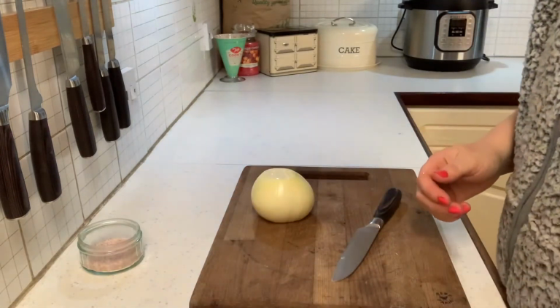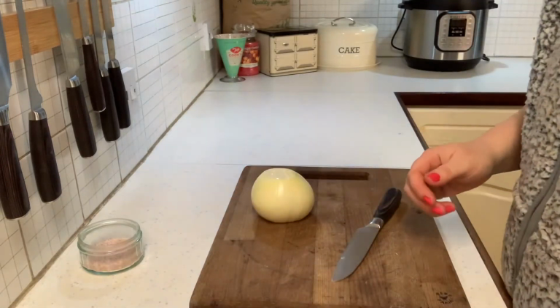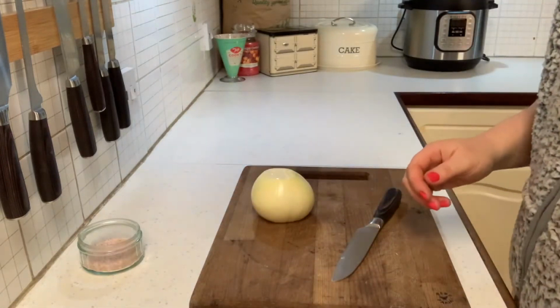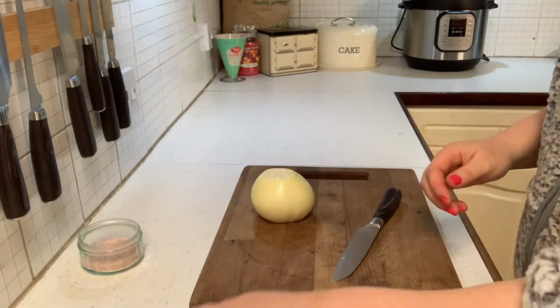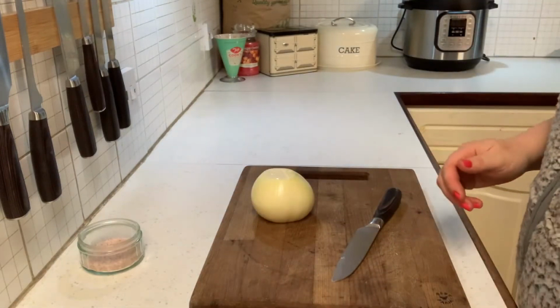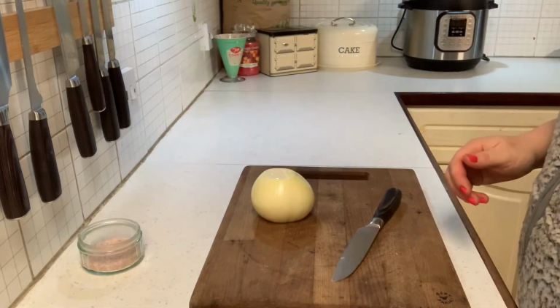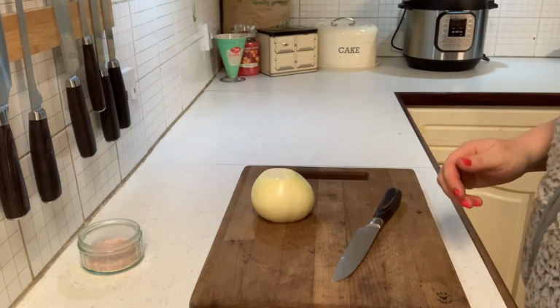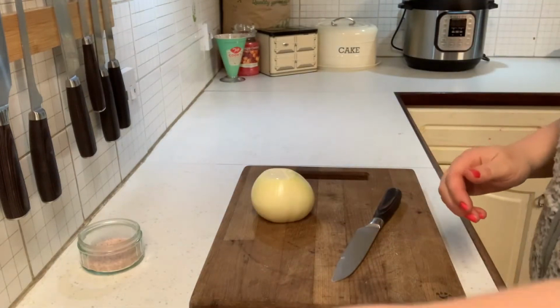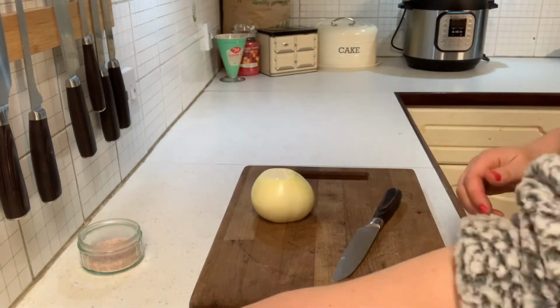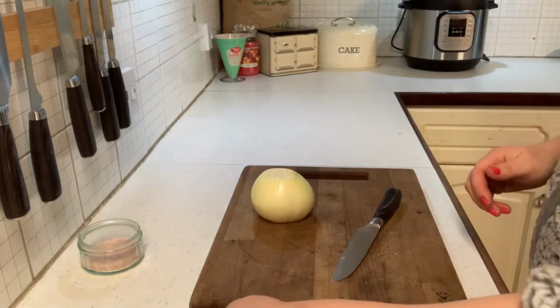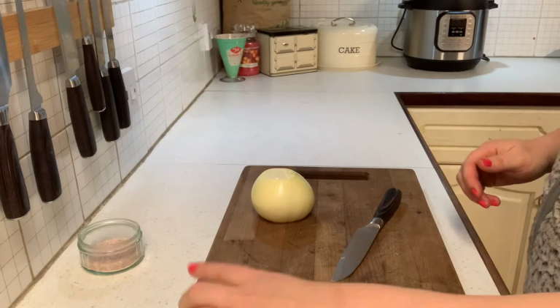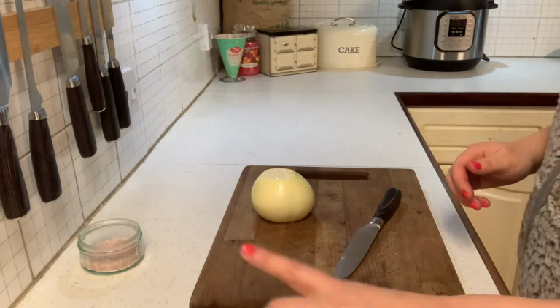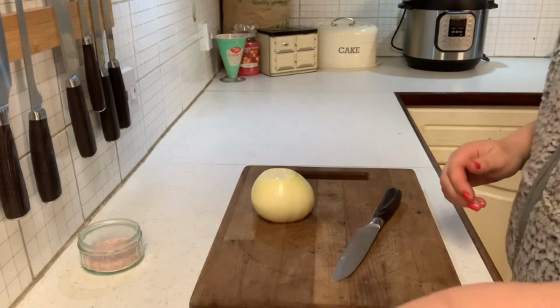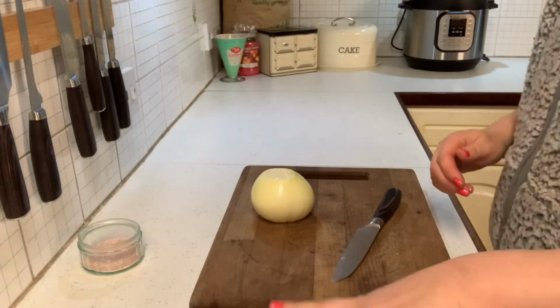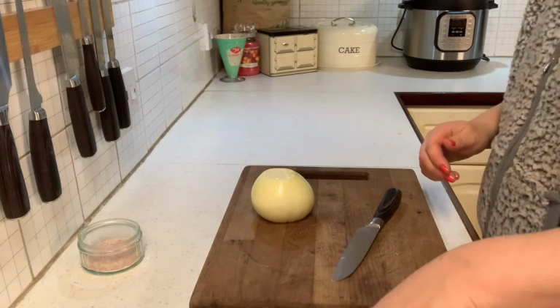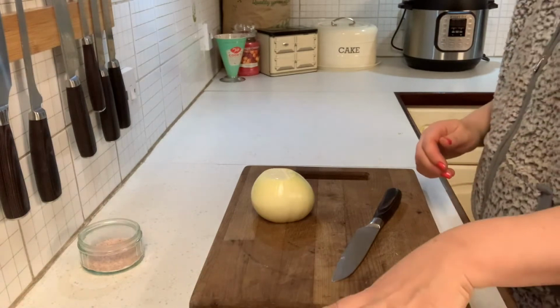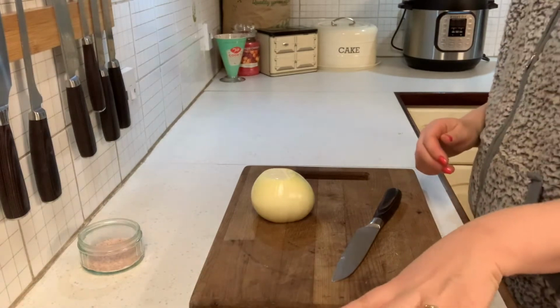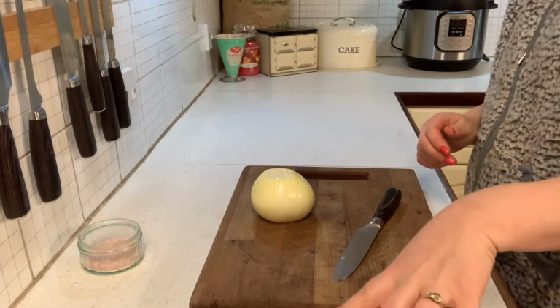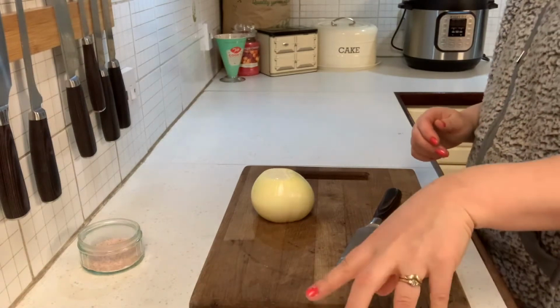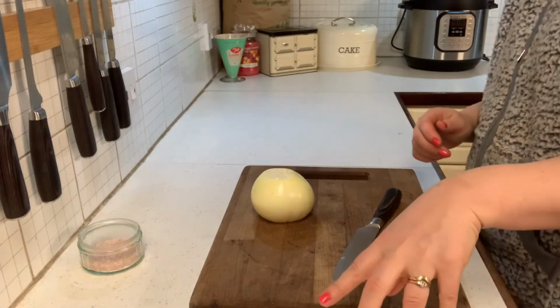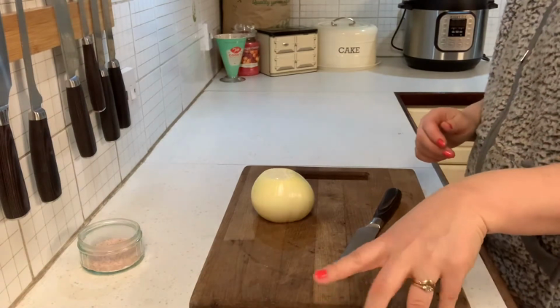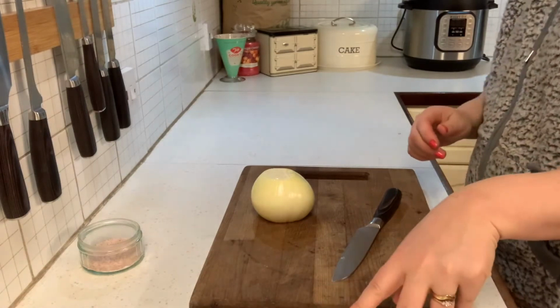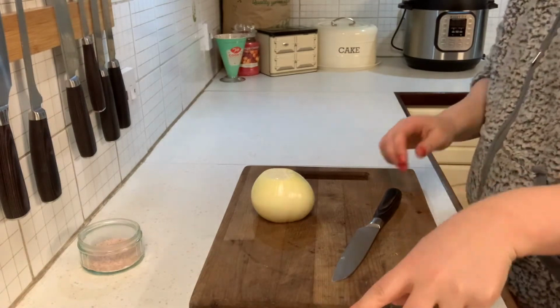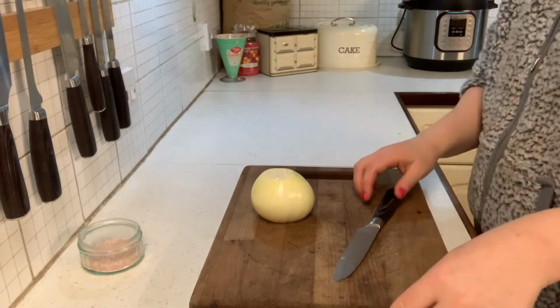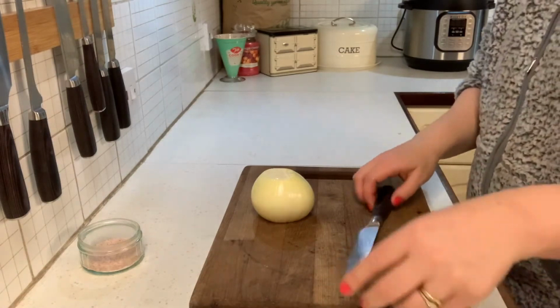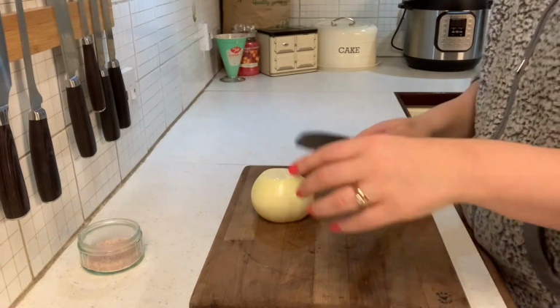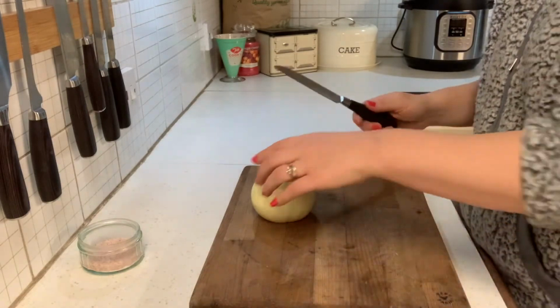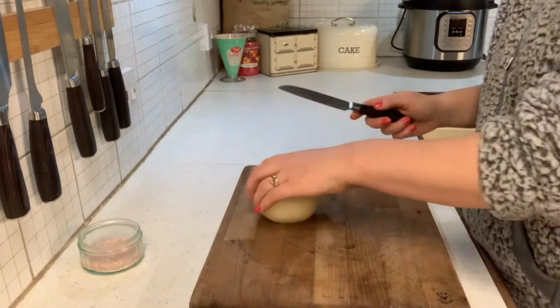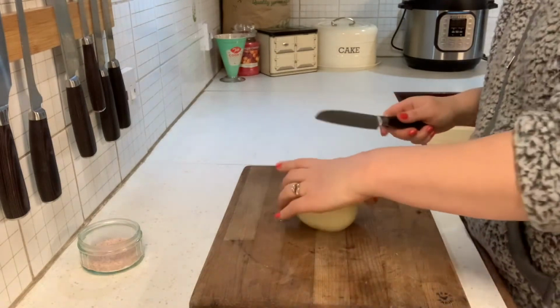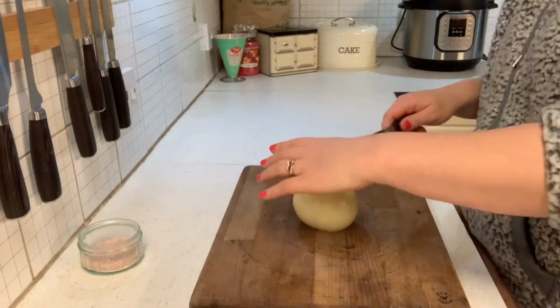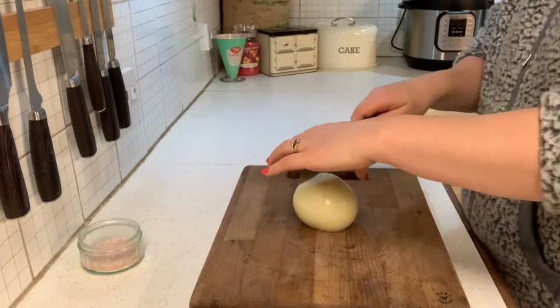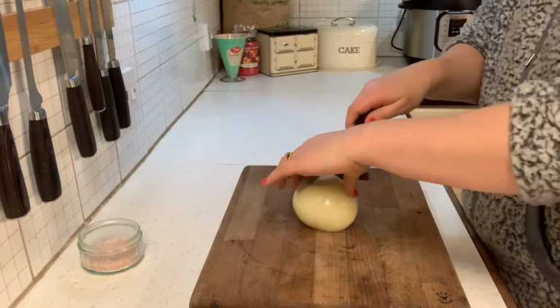I'm just going to dice this onion and mince up properly two cloves of garlic, because they're quite chunky.